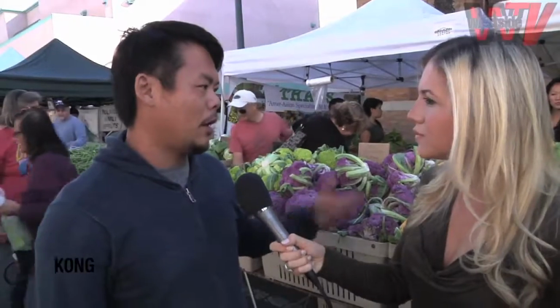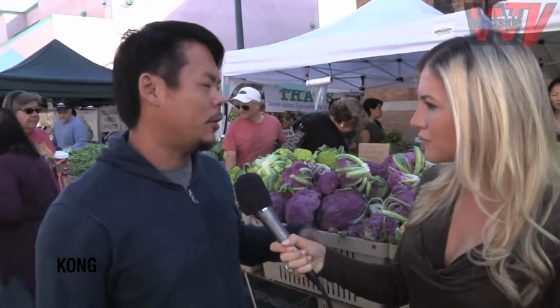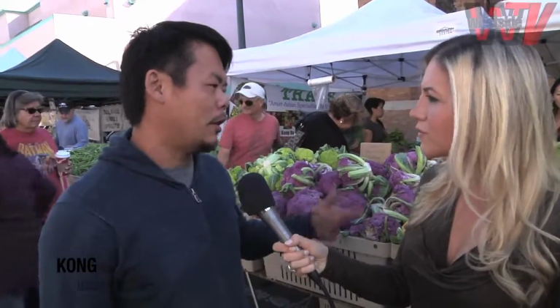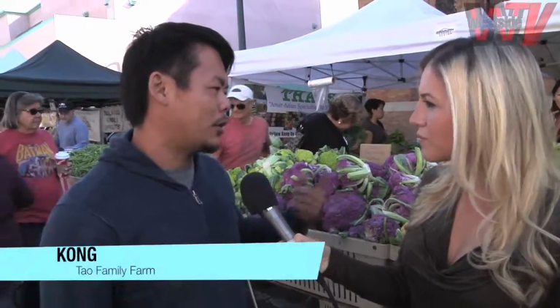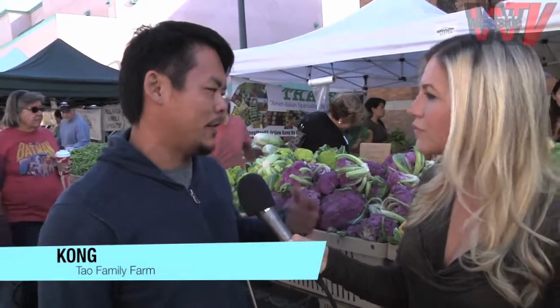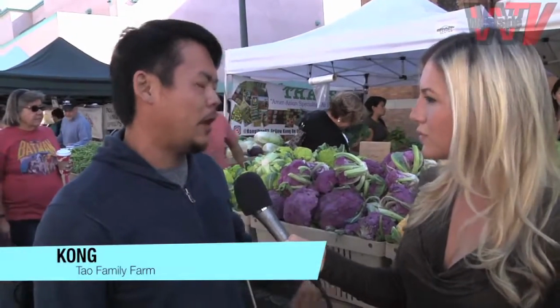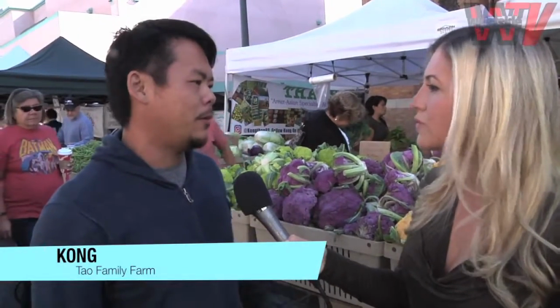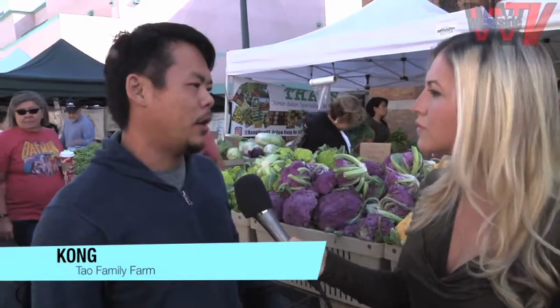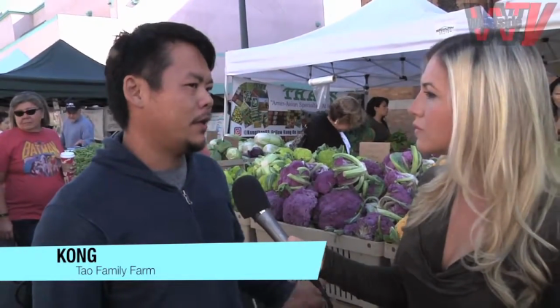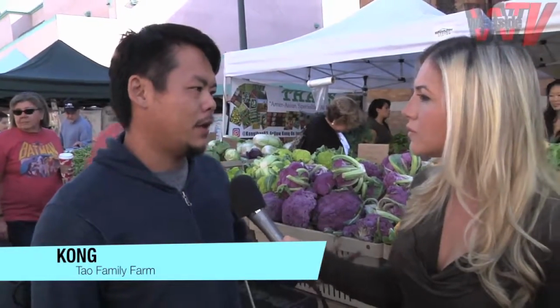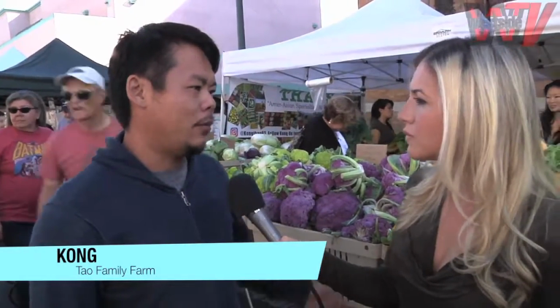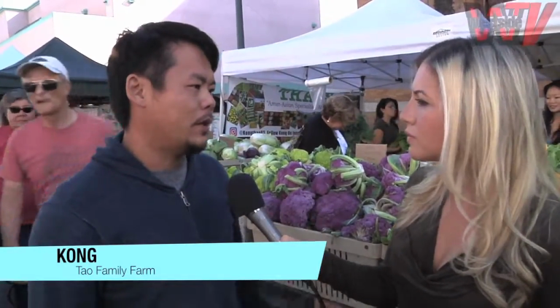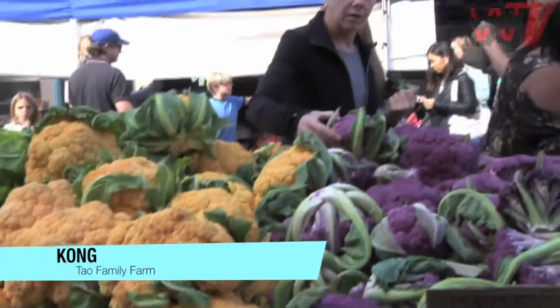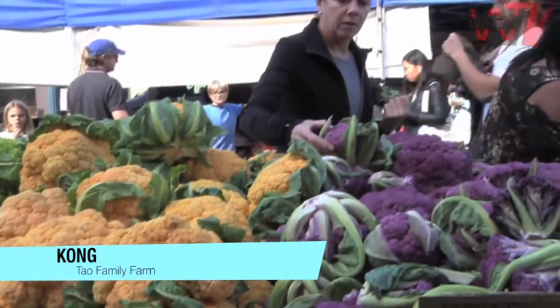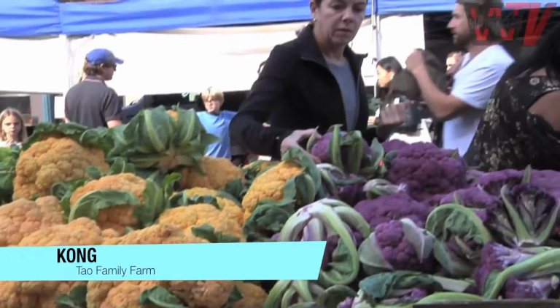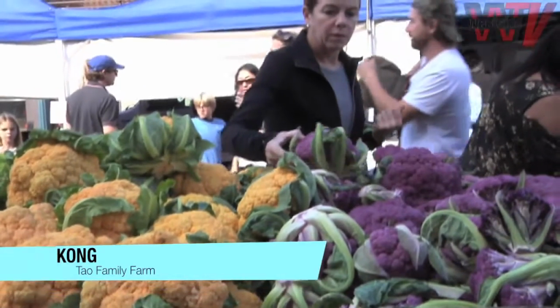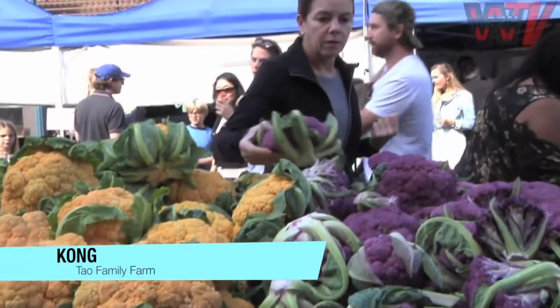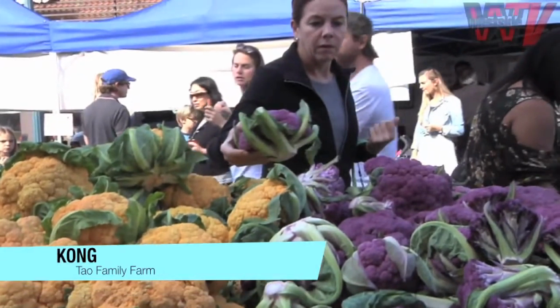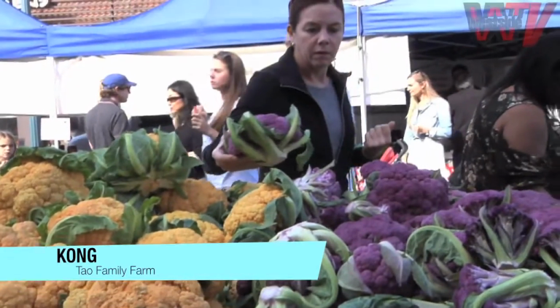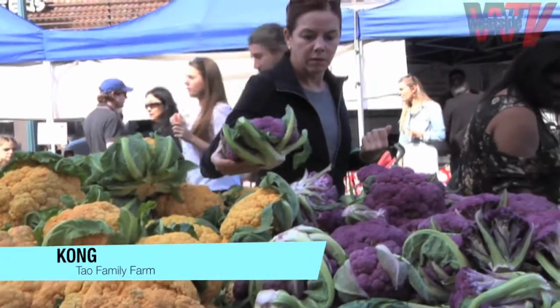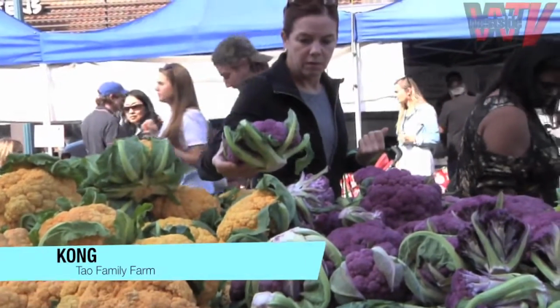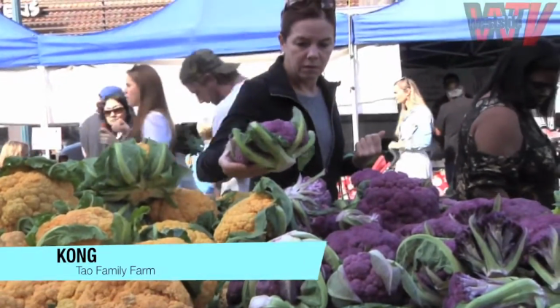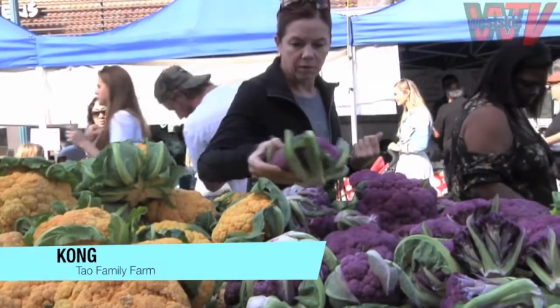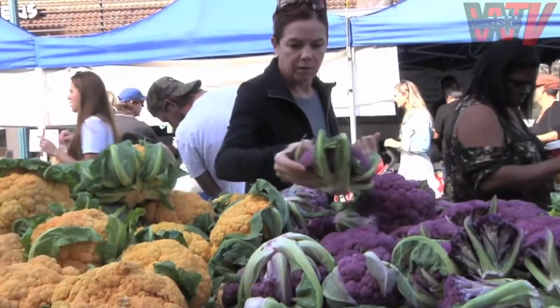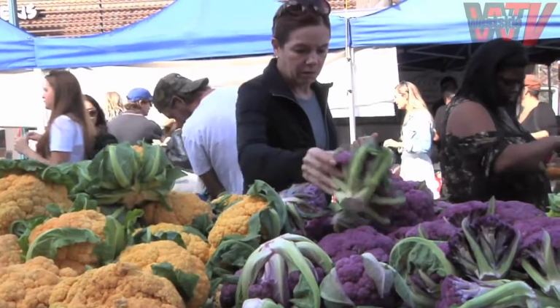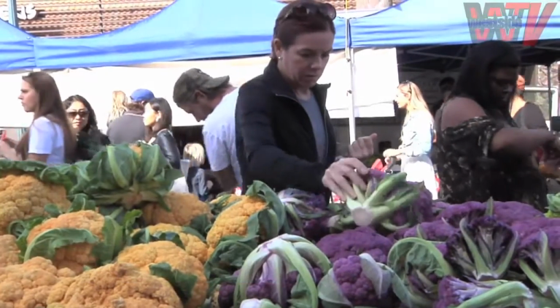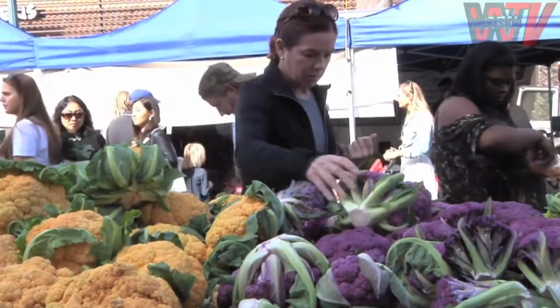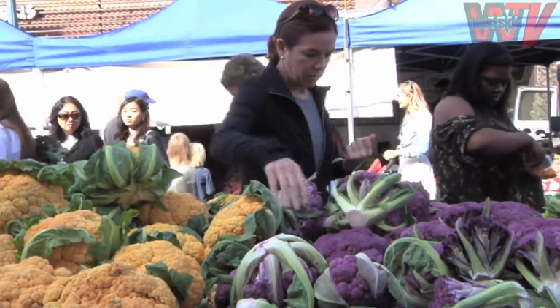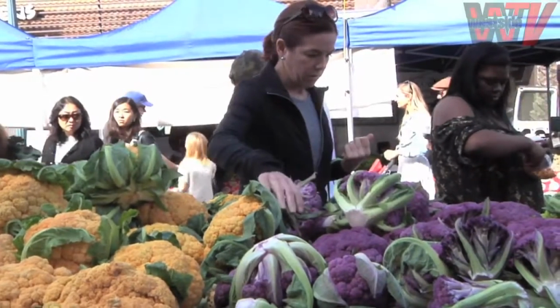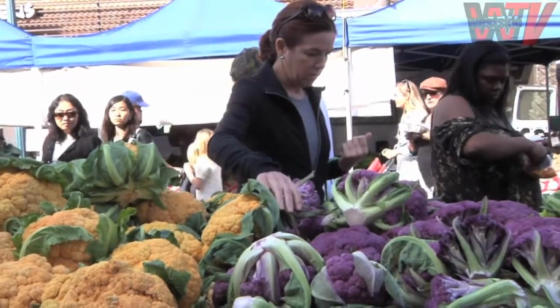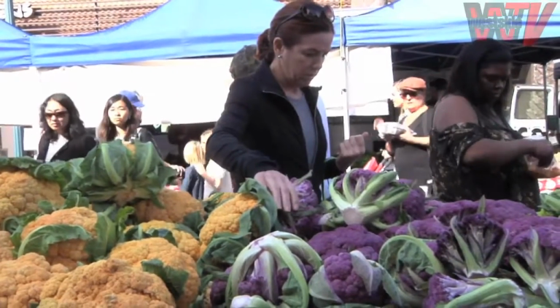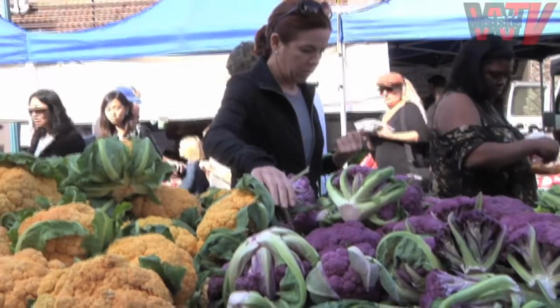They're naturally developed varieties, hybrids, over time. A lot of them would be heirlooms, too. Yeah, they're natural.